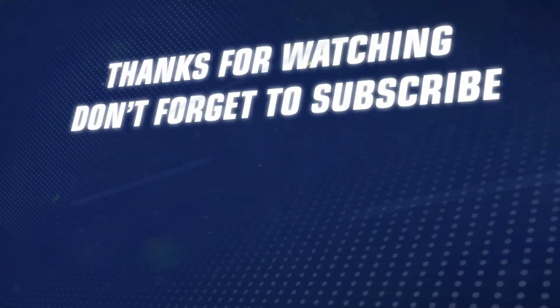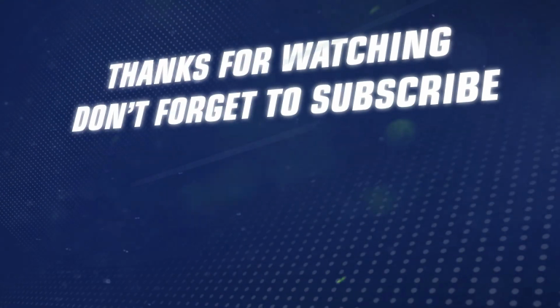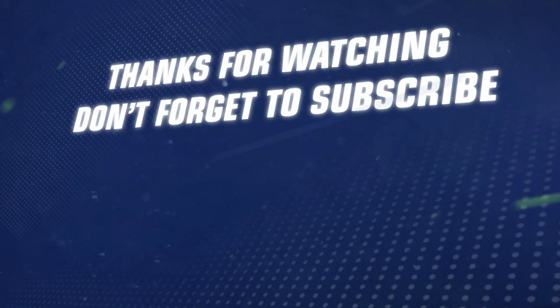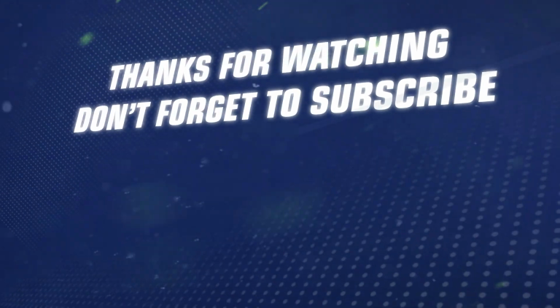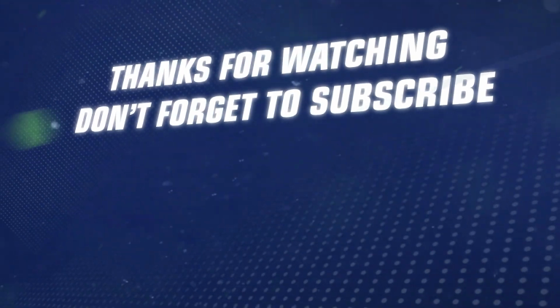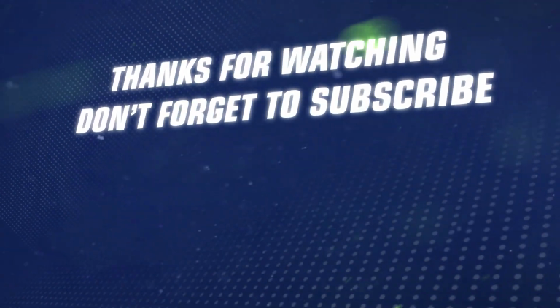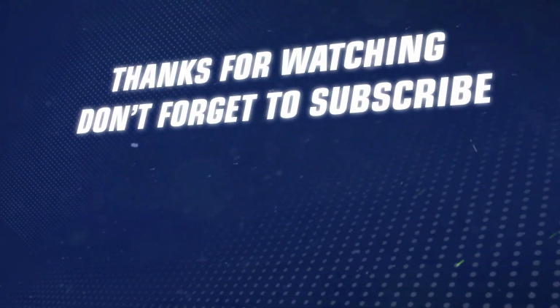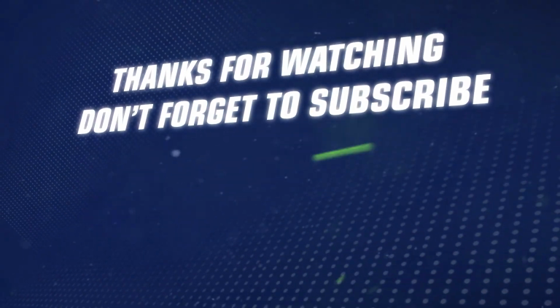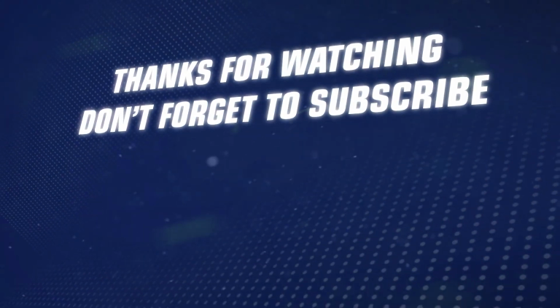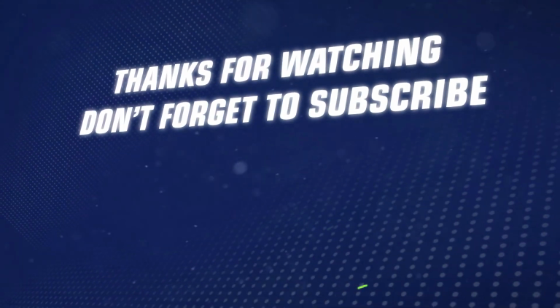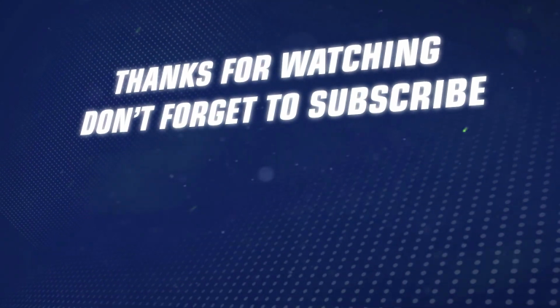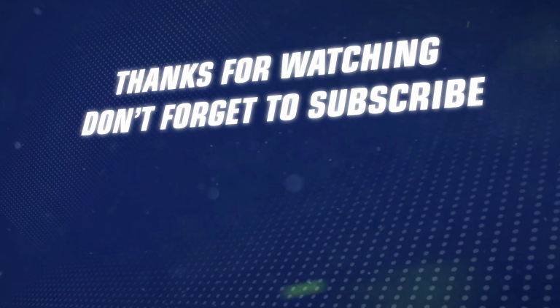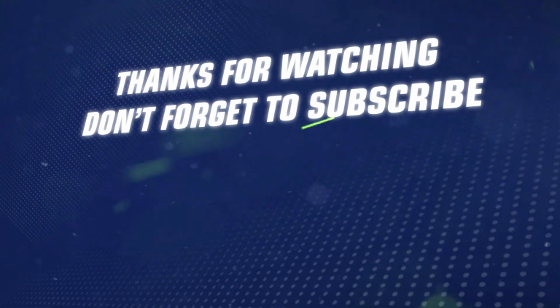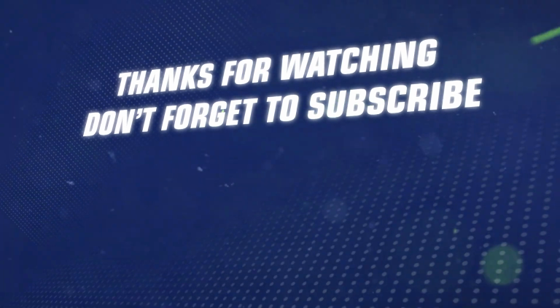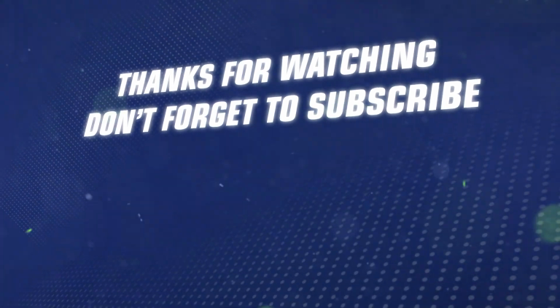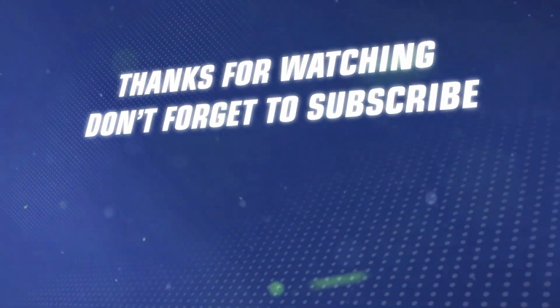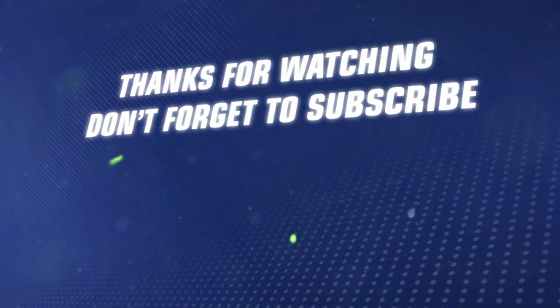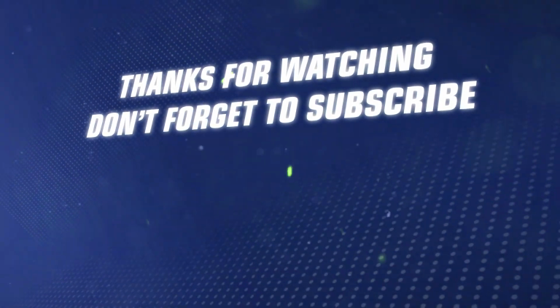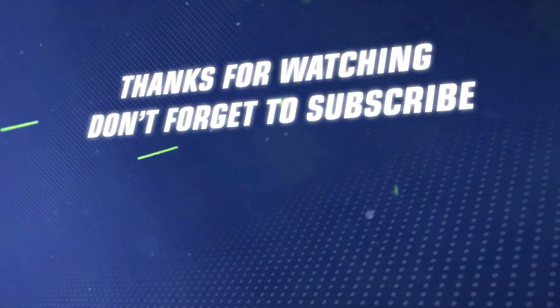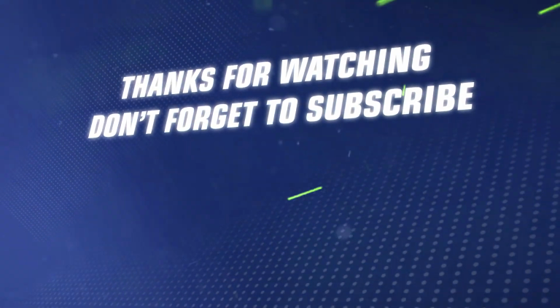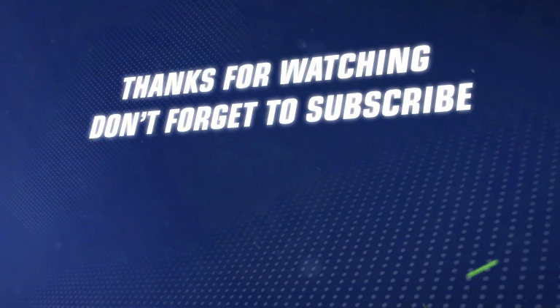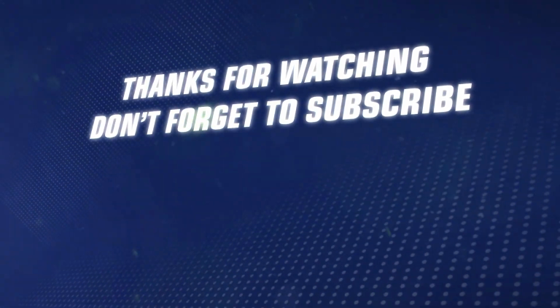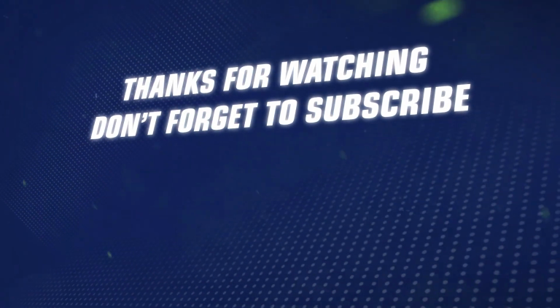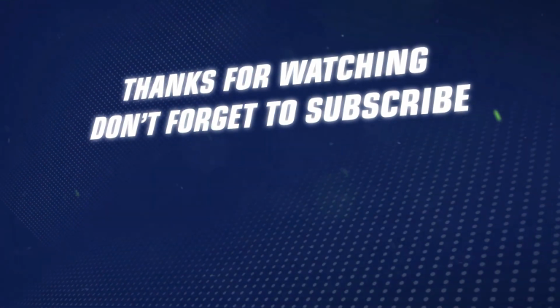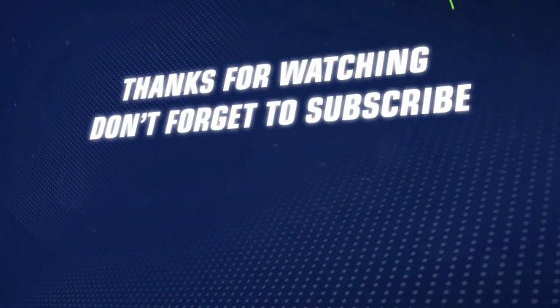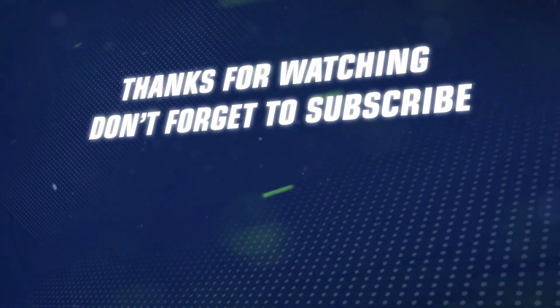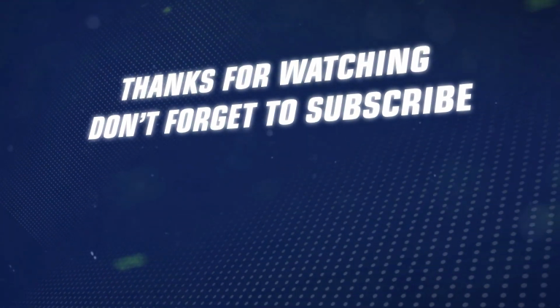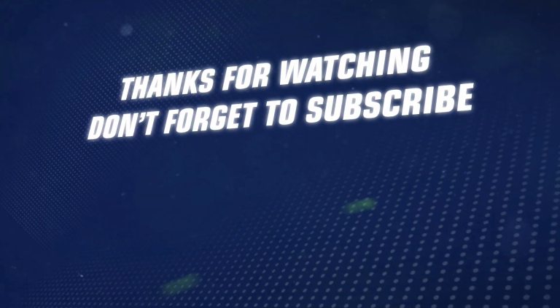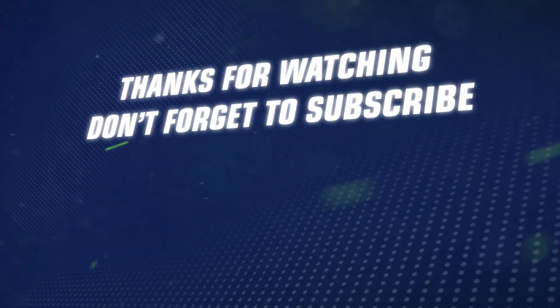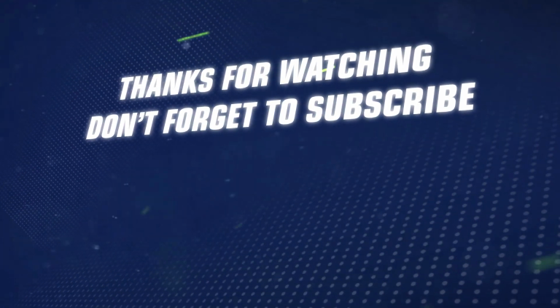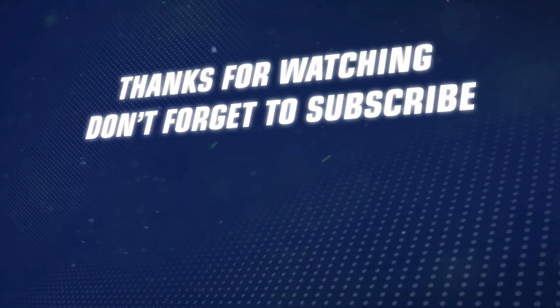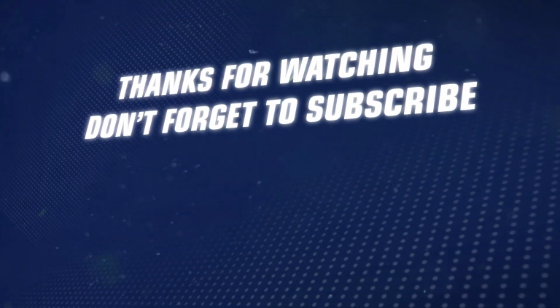Thanks for watching everybody, we hope you enjoyed it. If you liked this video, make sure you leave your comments below and share it with your friends.